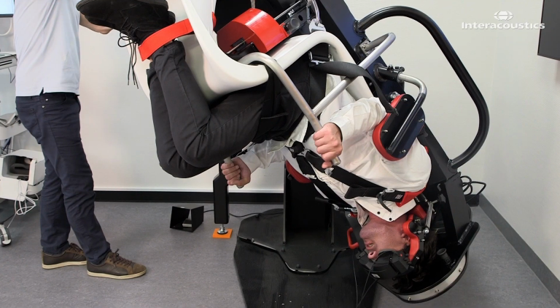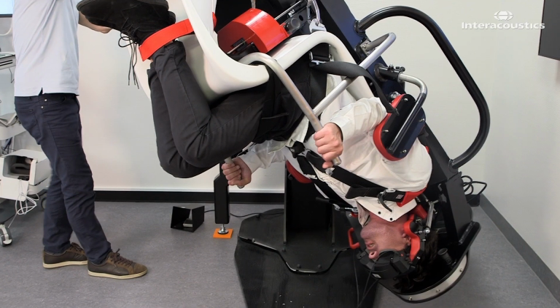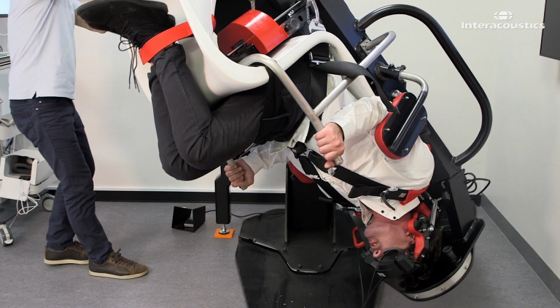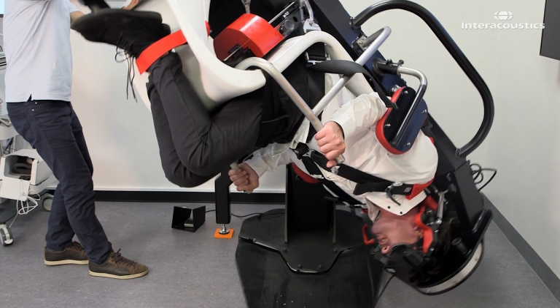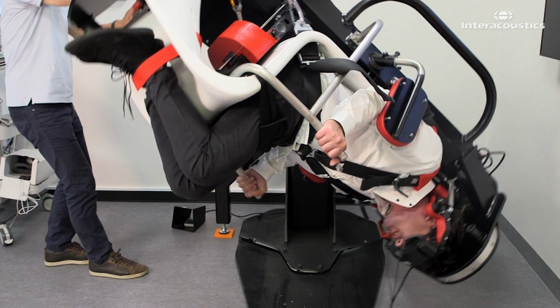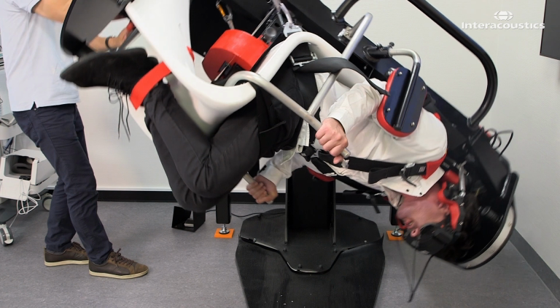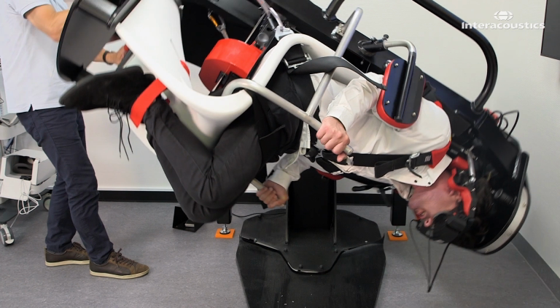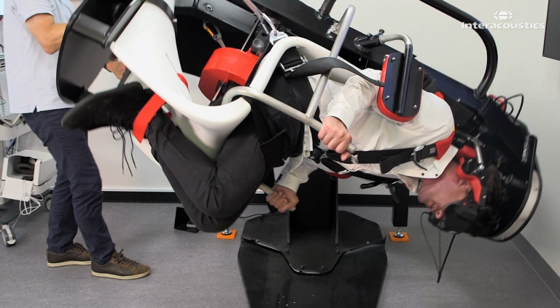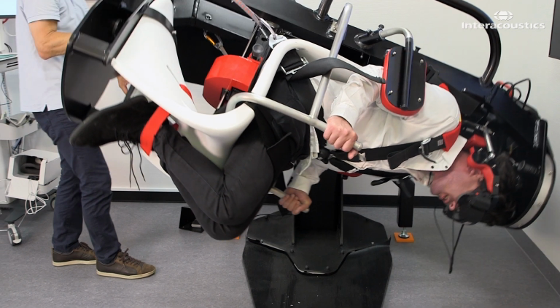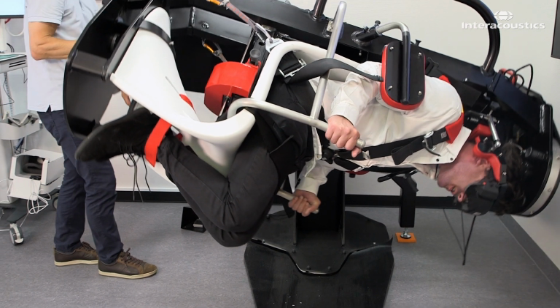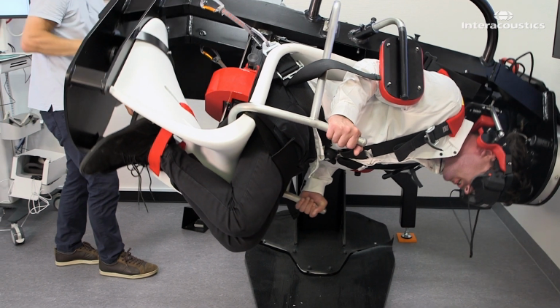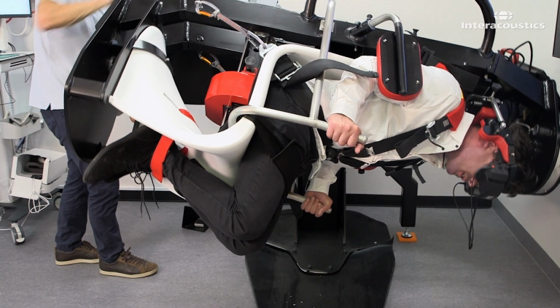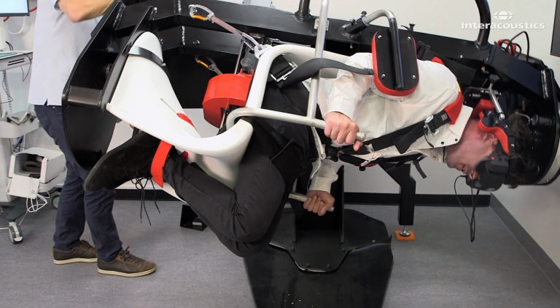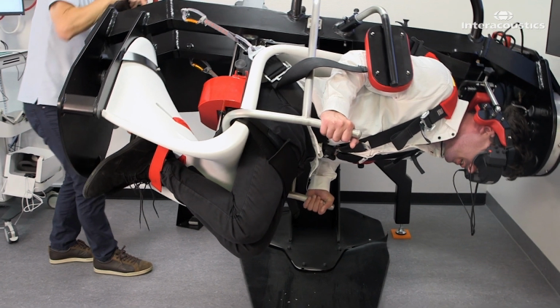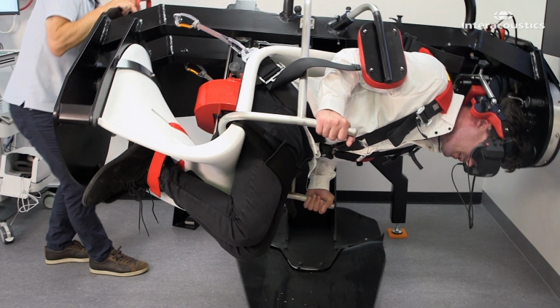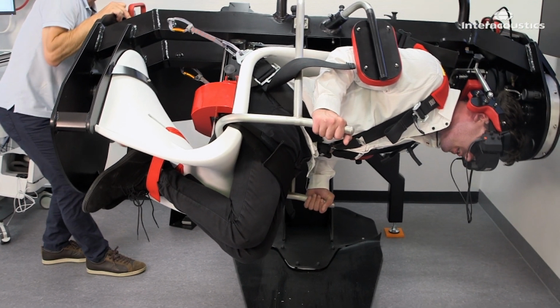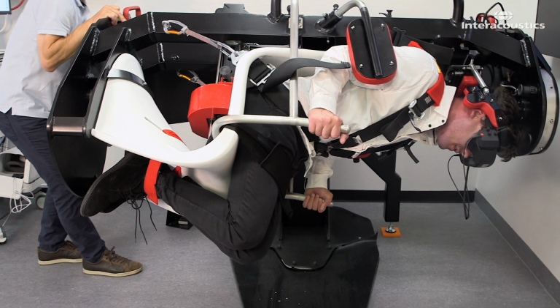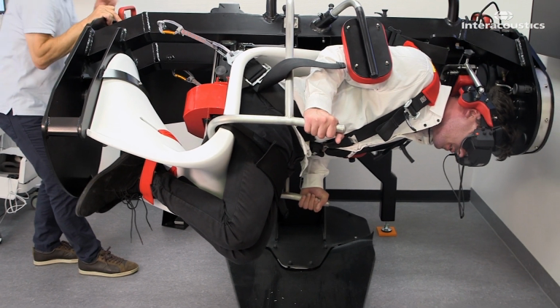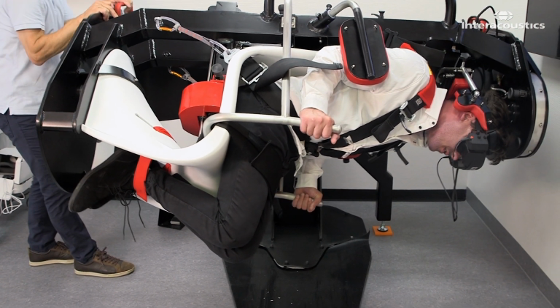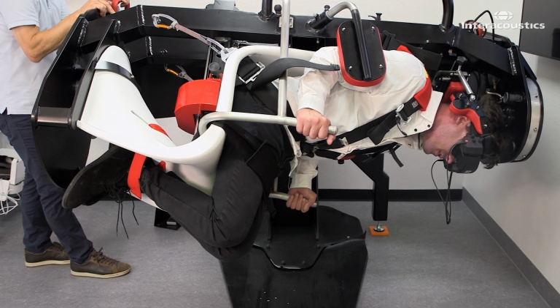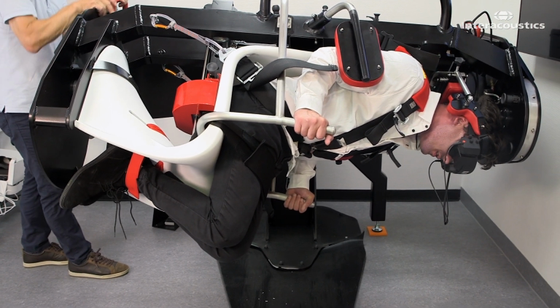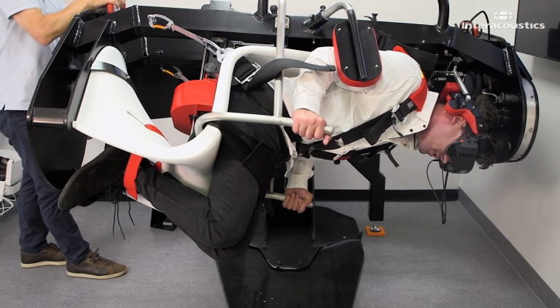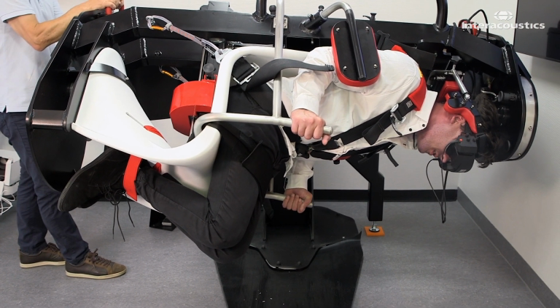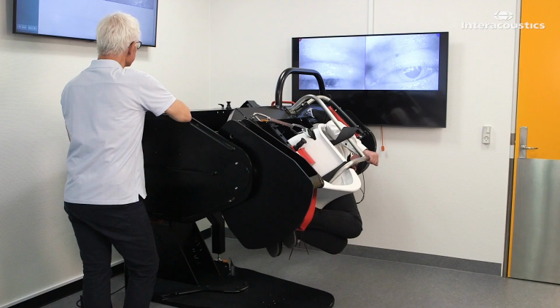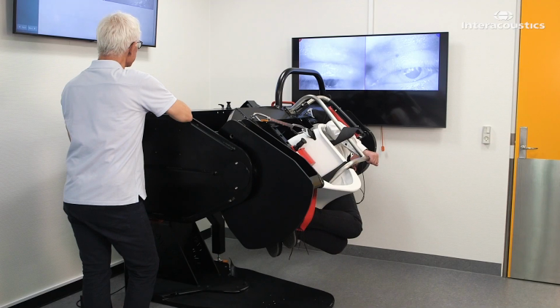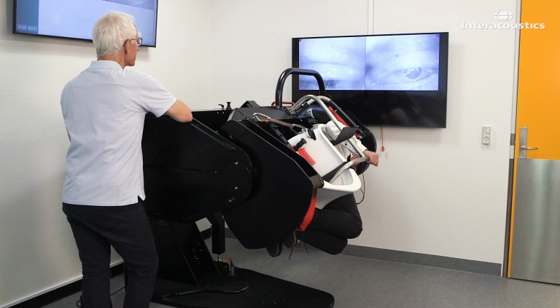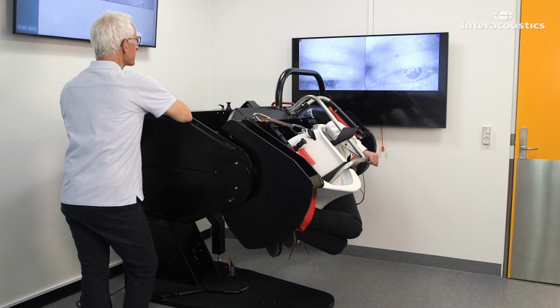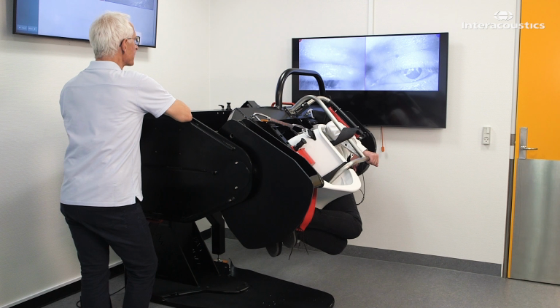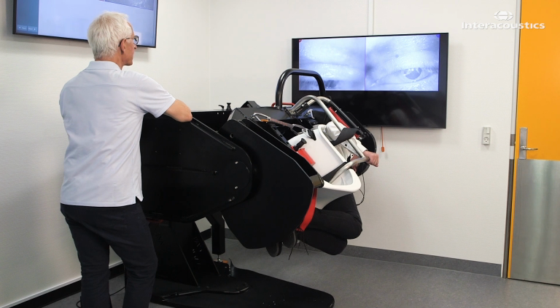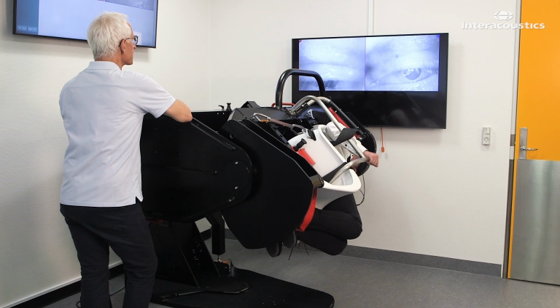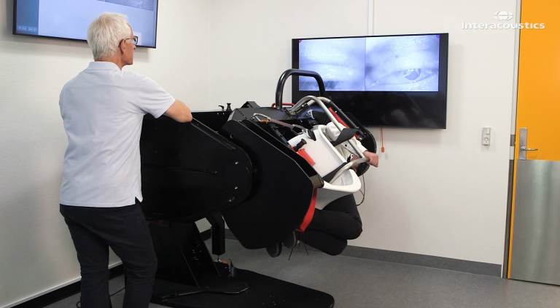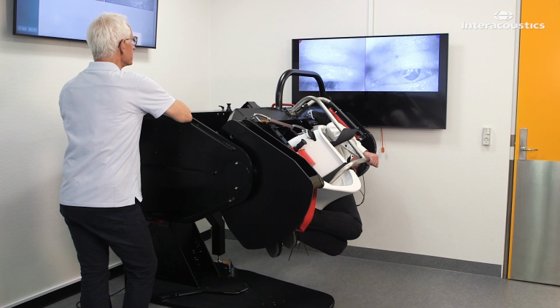Turn the main arm 45 degrees again so that the patient is in a horizontal position. Hold for 30 seconds.